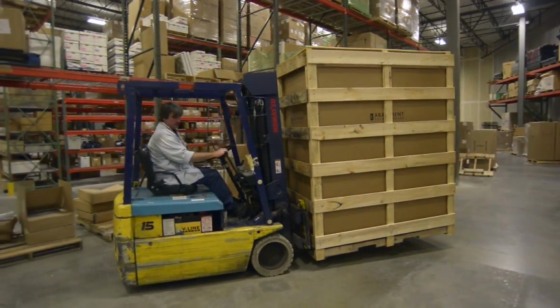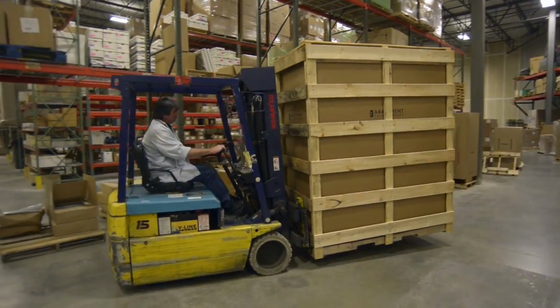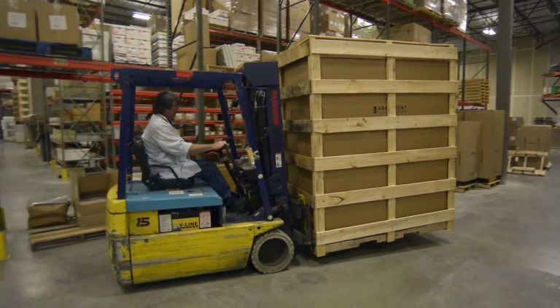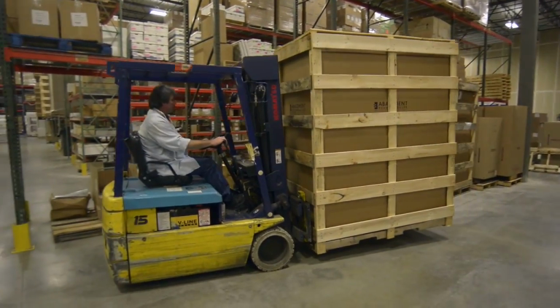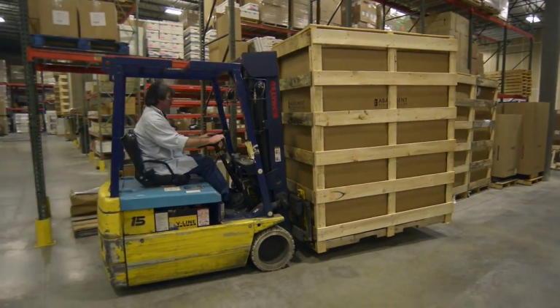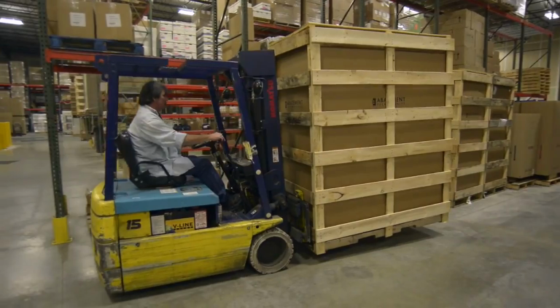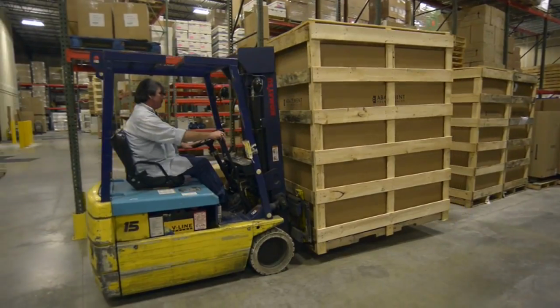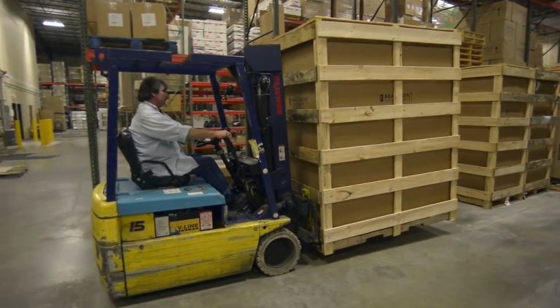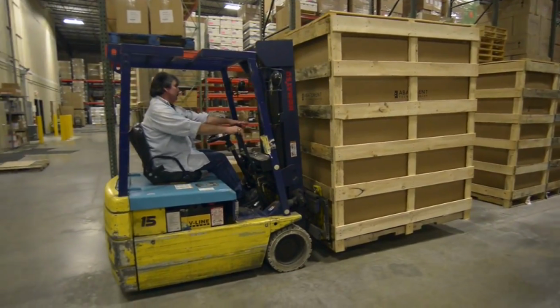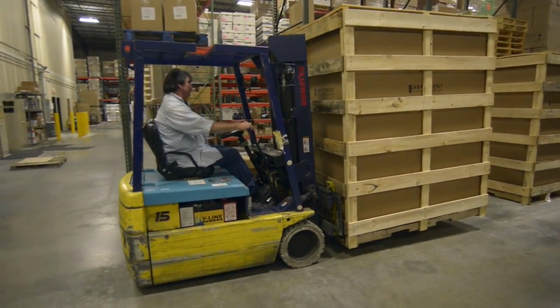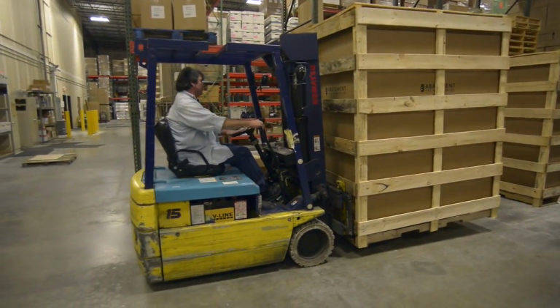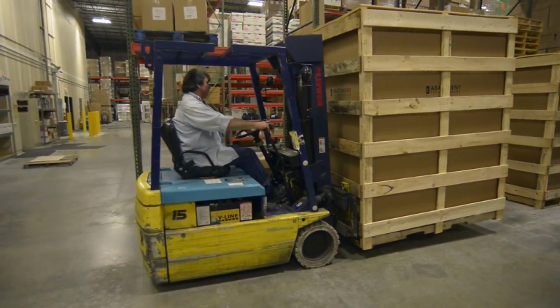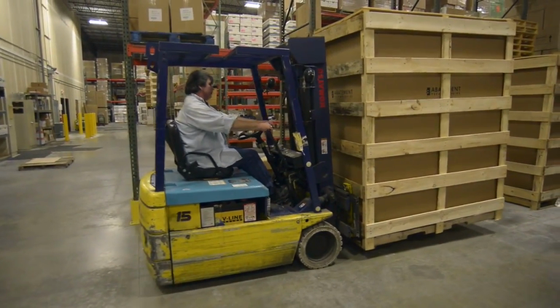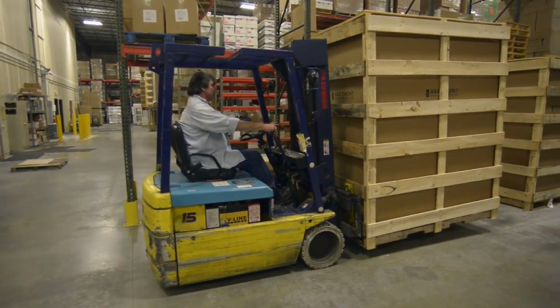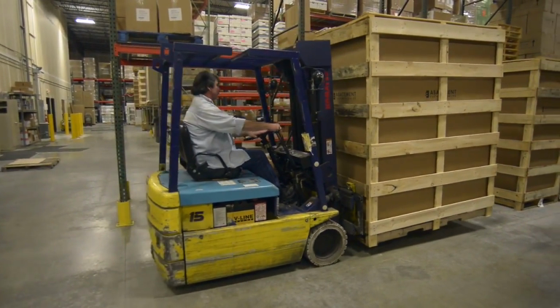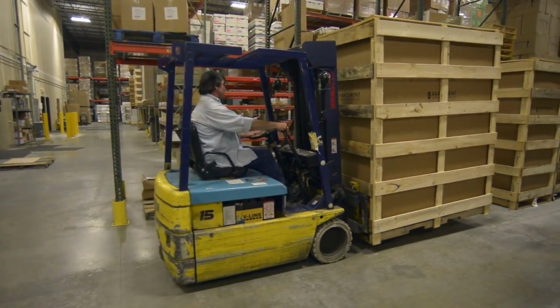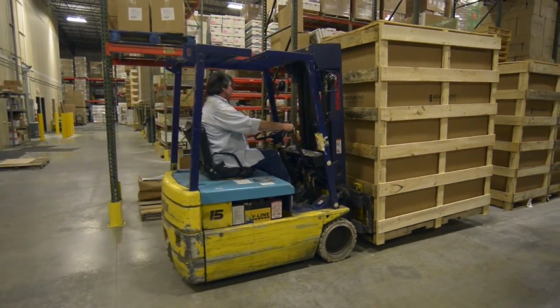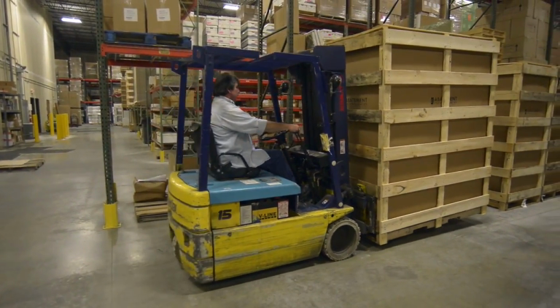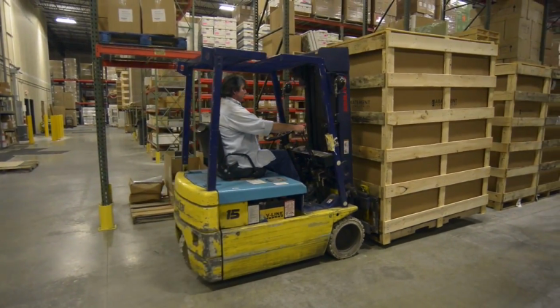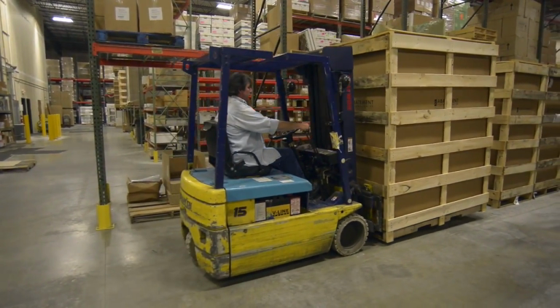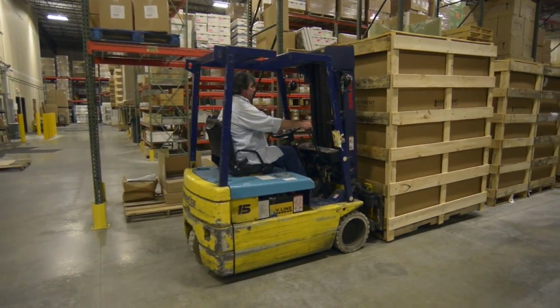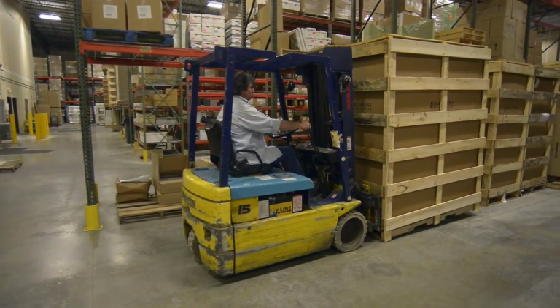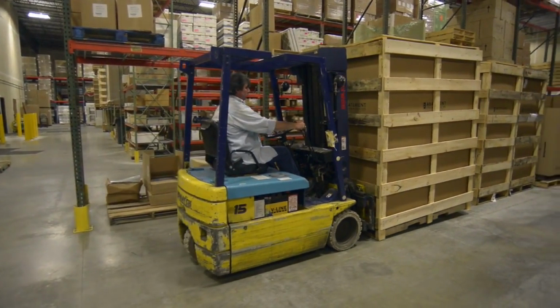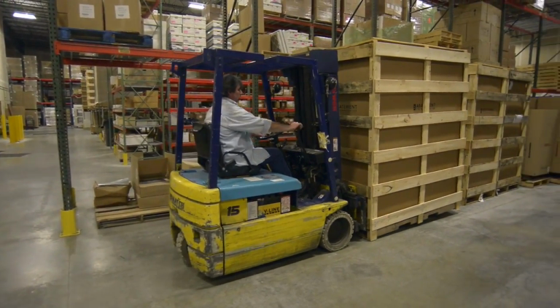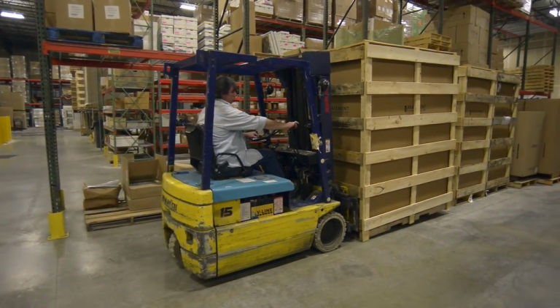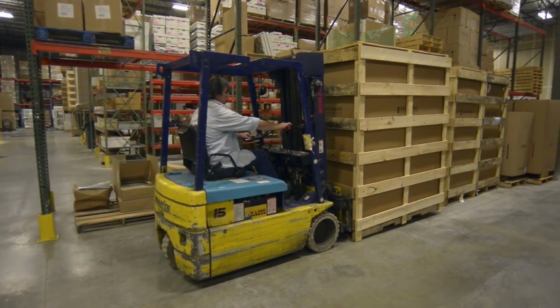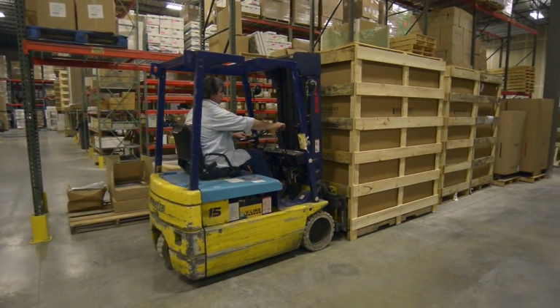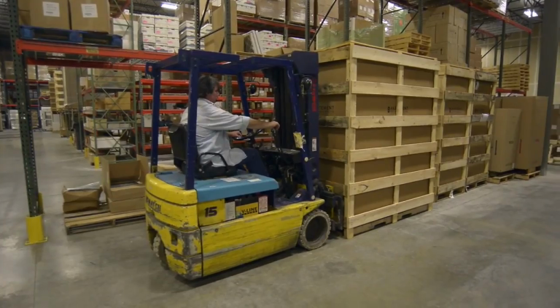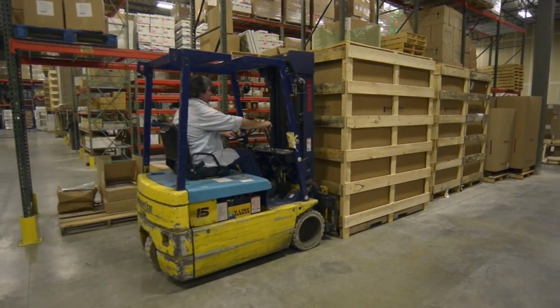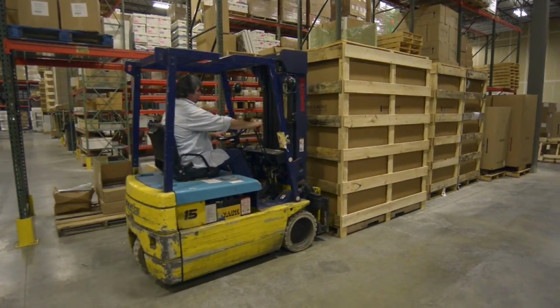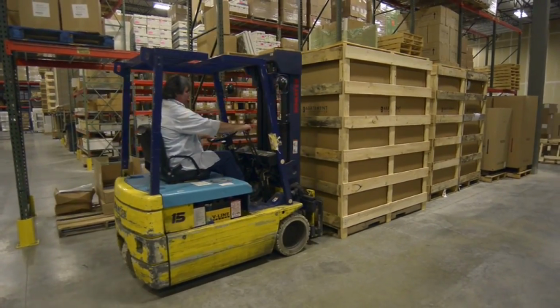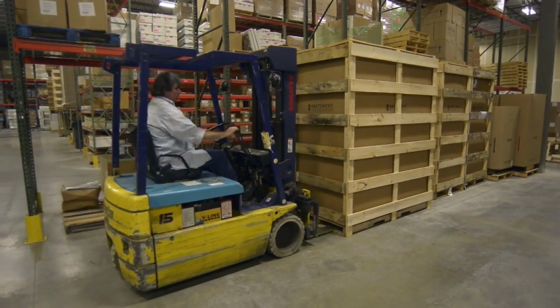Your unit will arrive crated on a double pallet and will need to be transported on a forklift. You can do this on any side of the box.